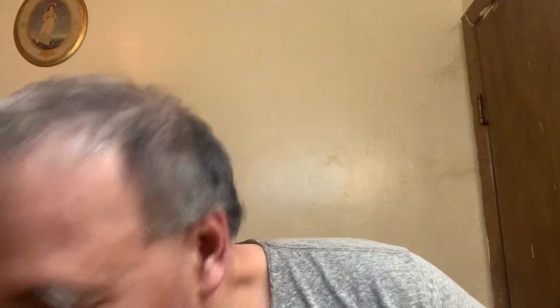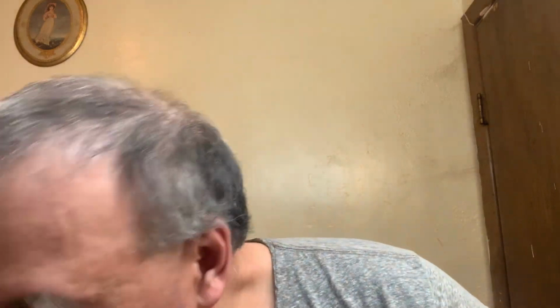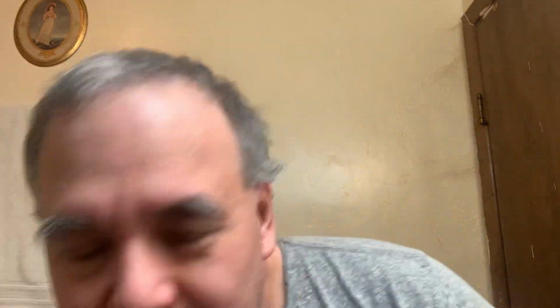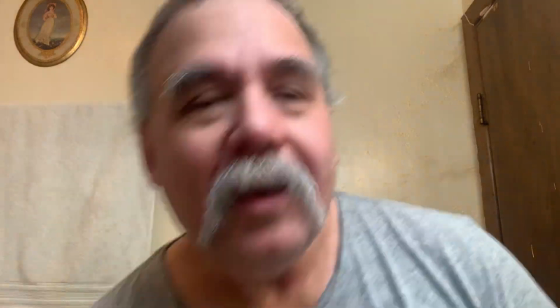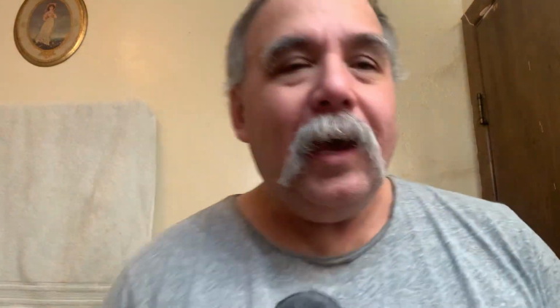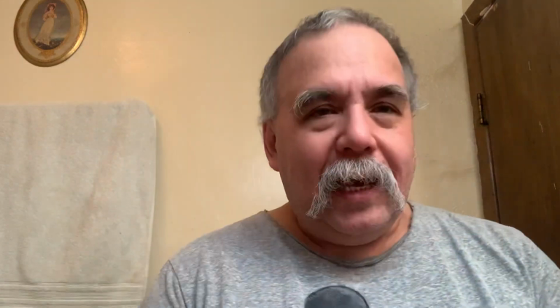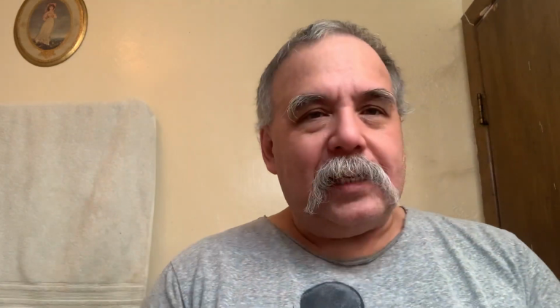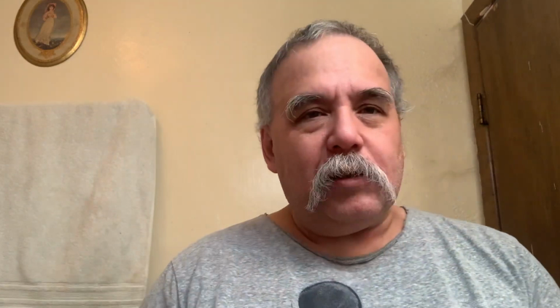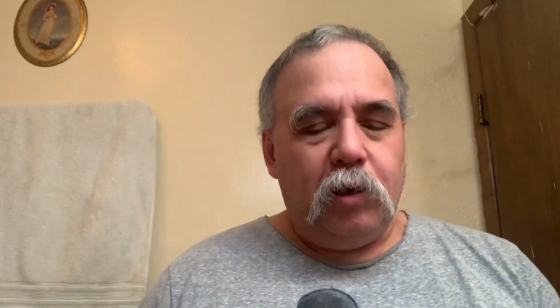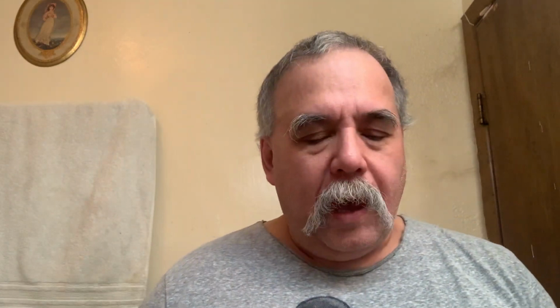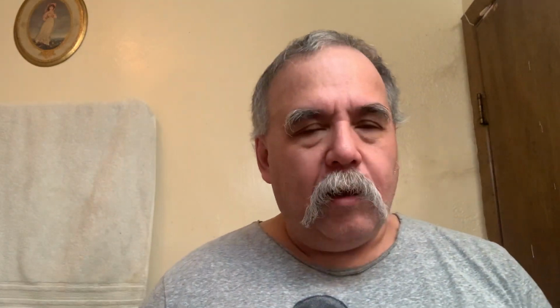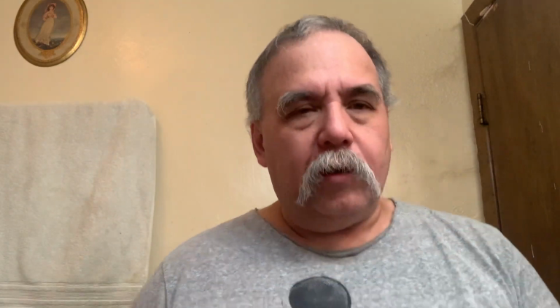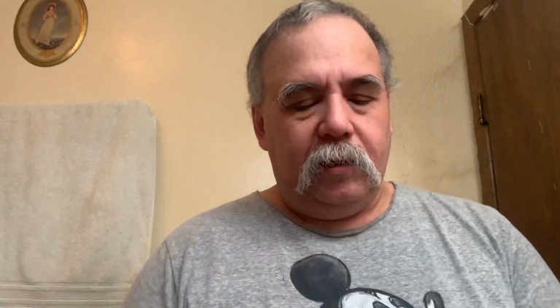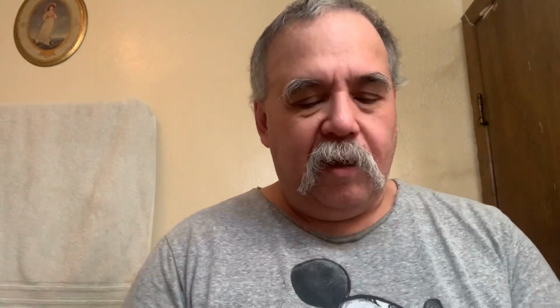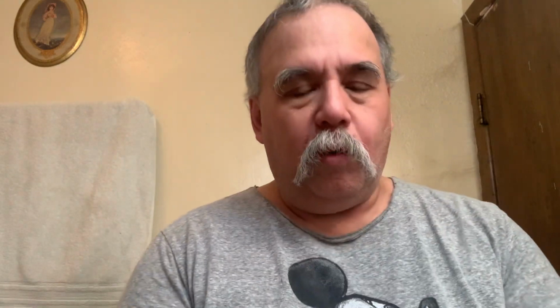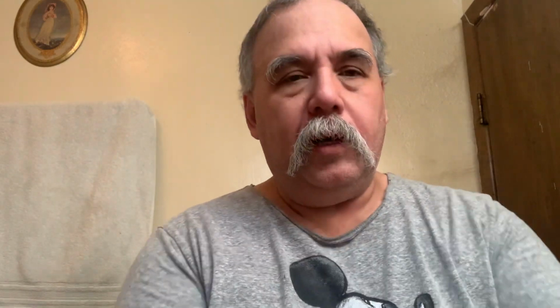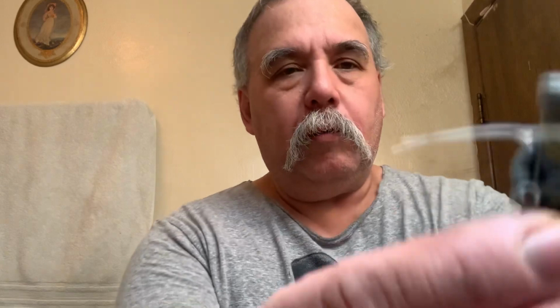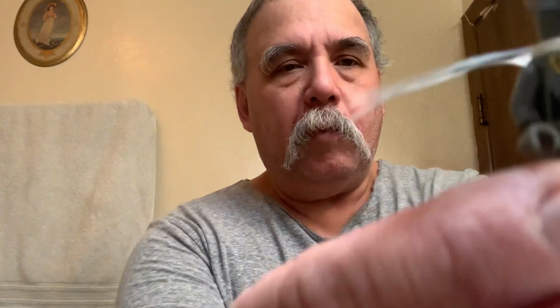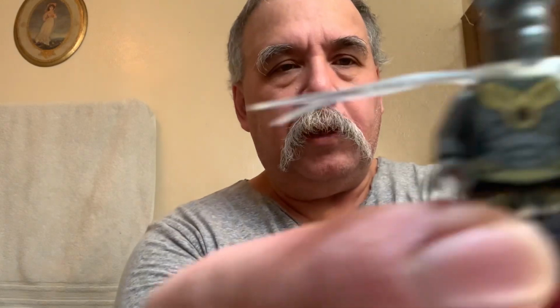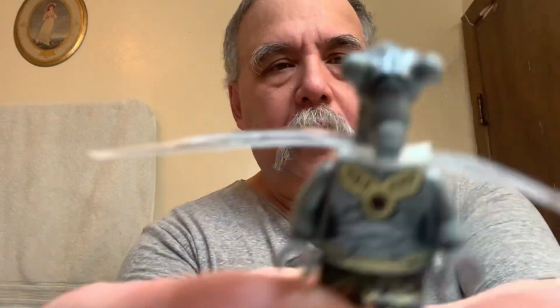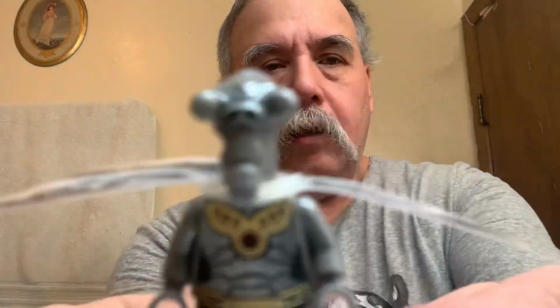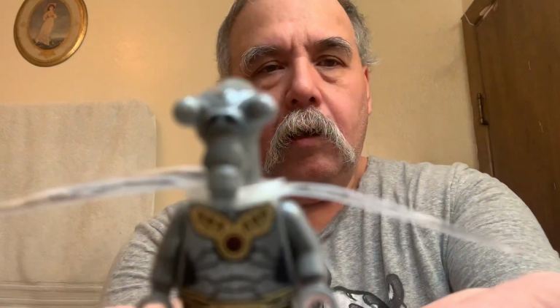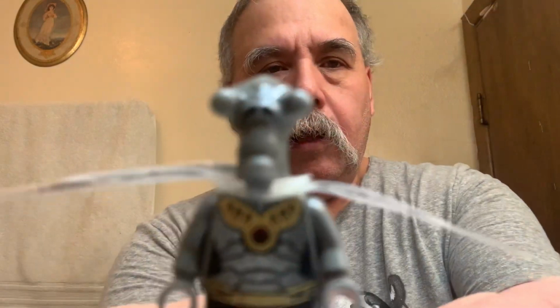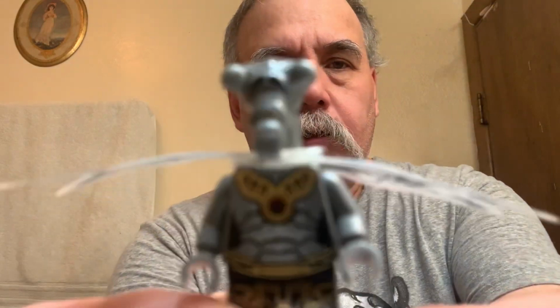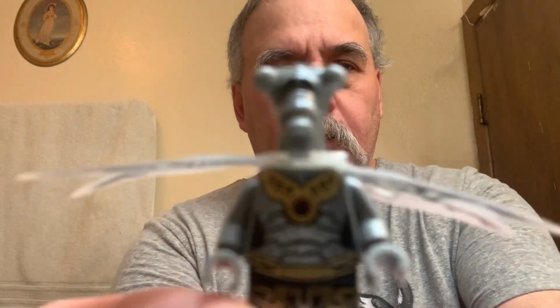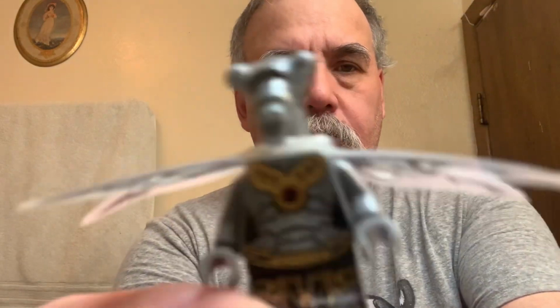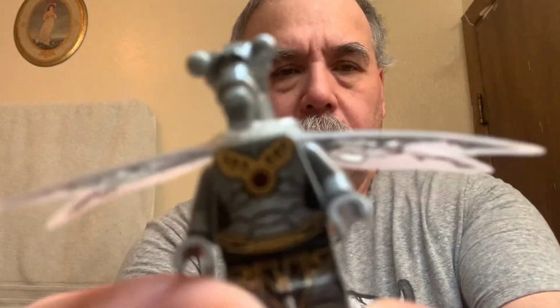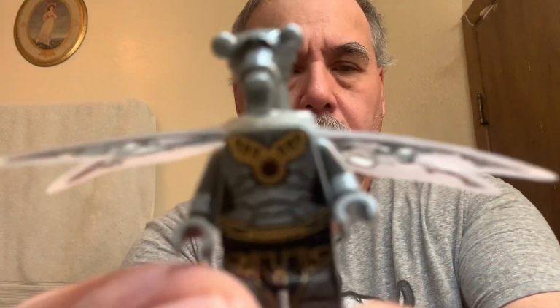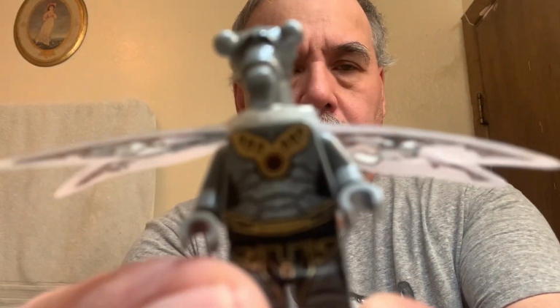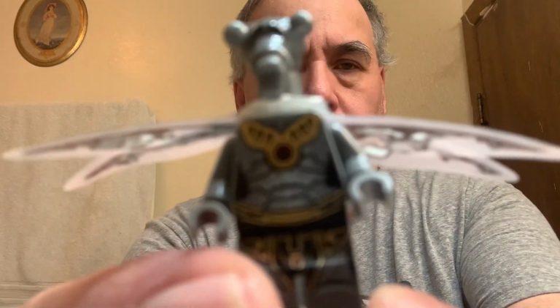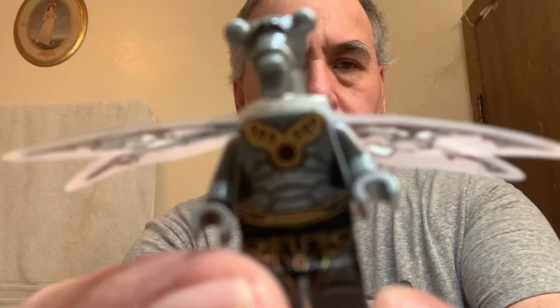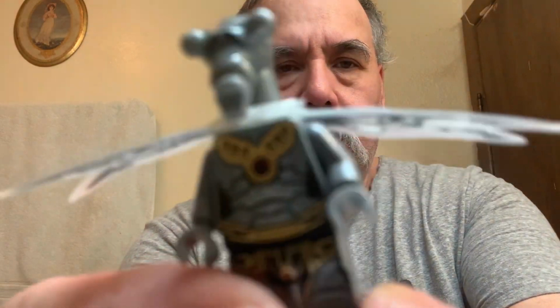Dropped him. Hey guys and gals on YouTube, how y'all doing? Hey, Floyd here. We're talking about the Lego Geonosian zombie figure.